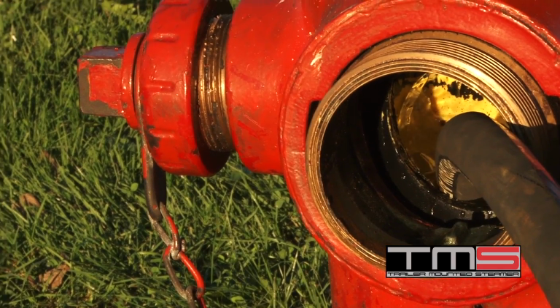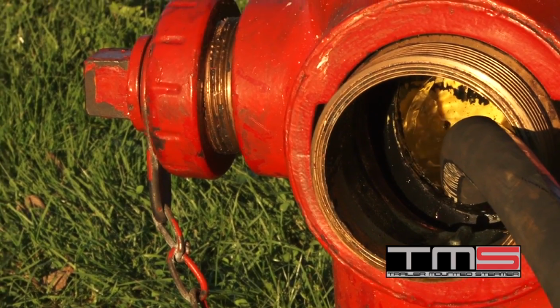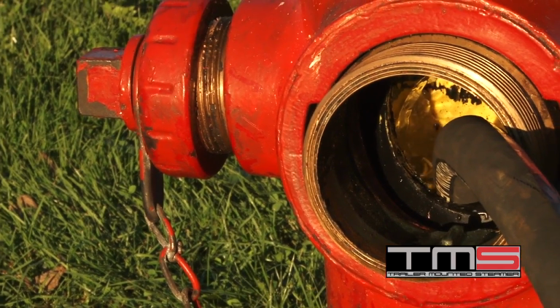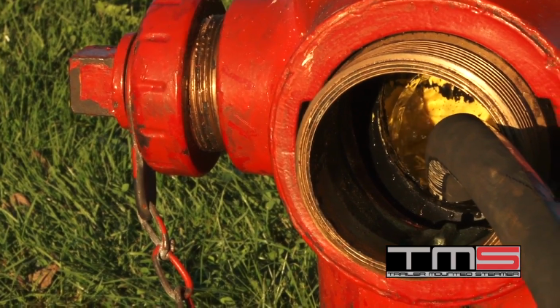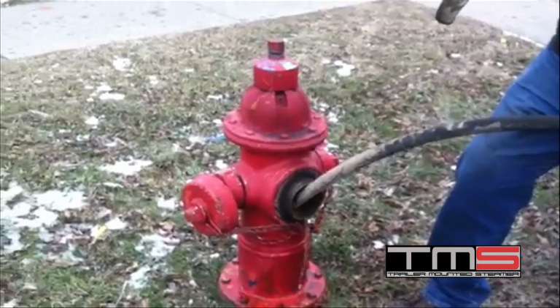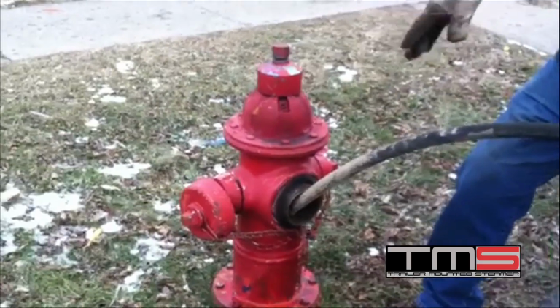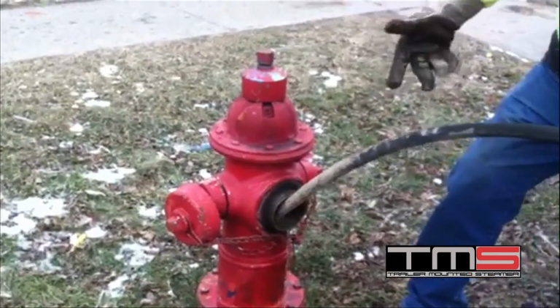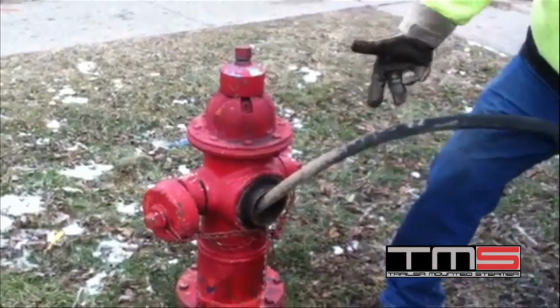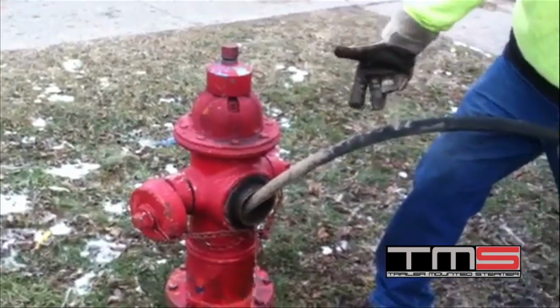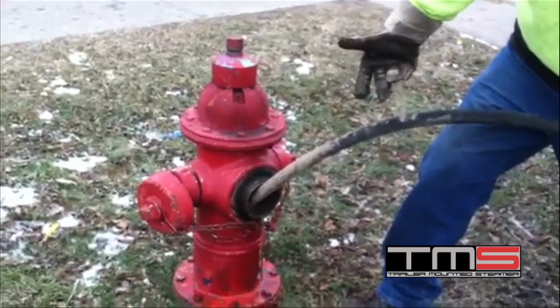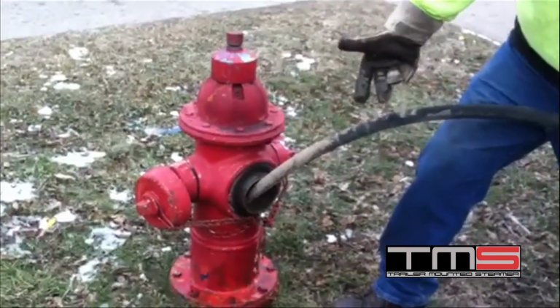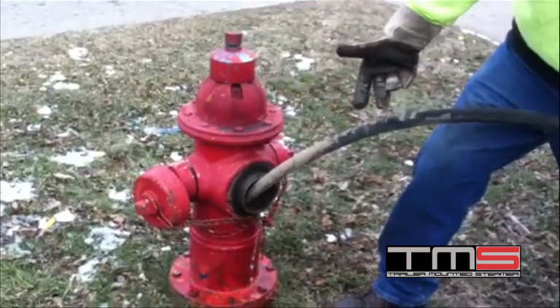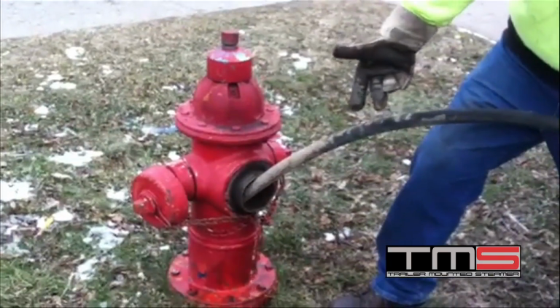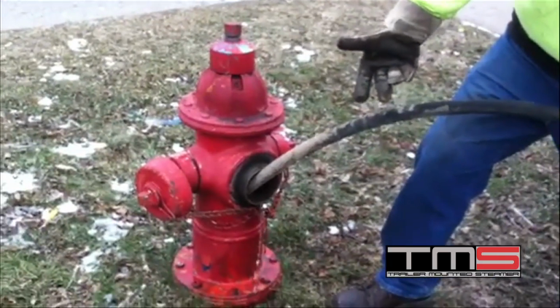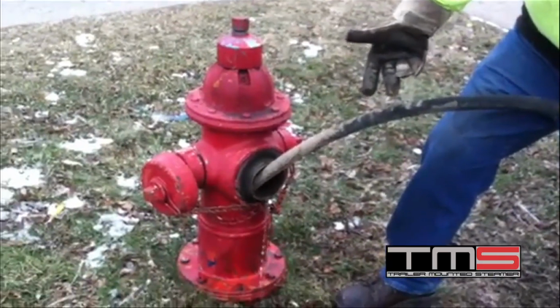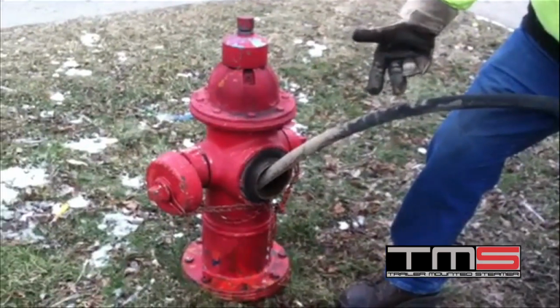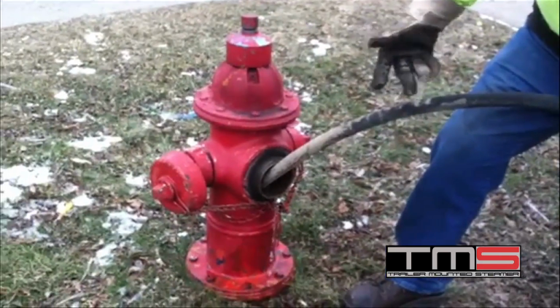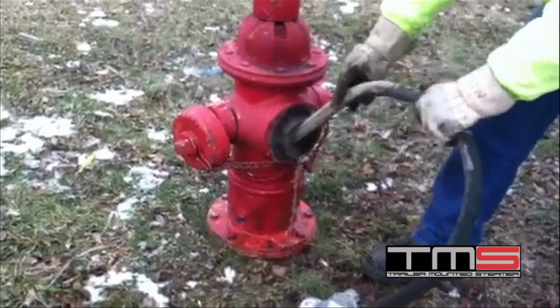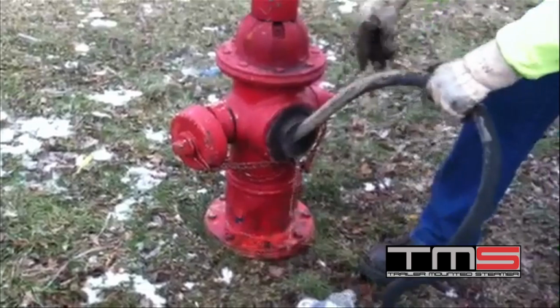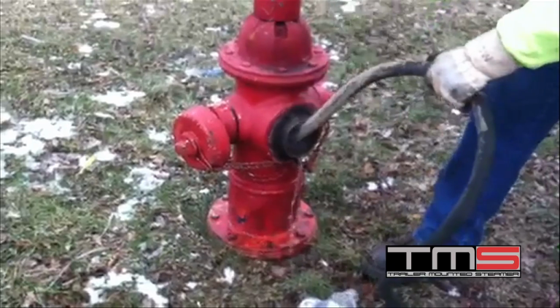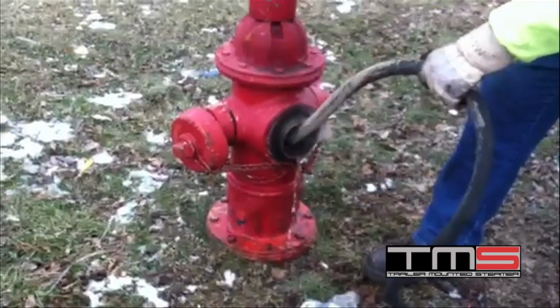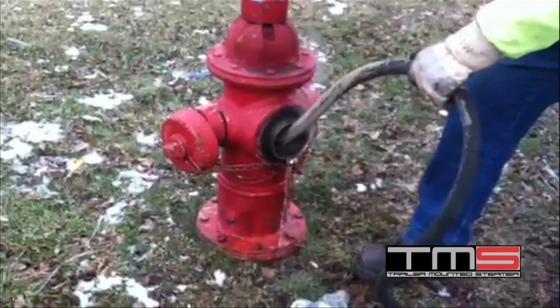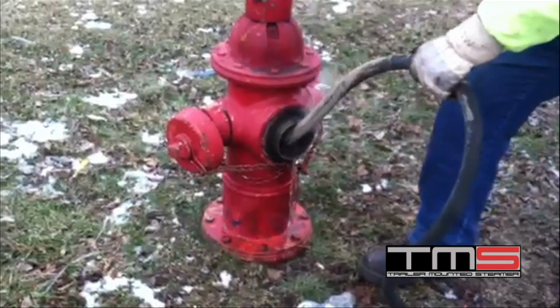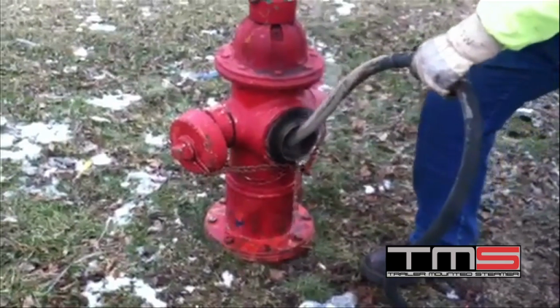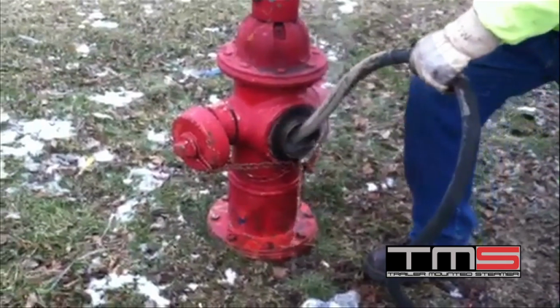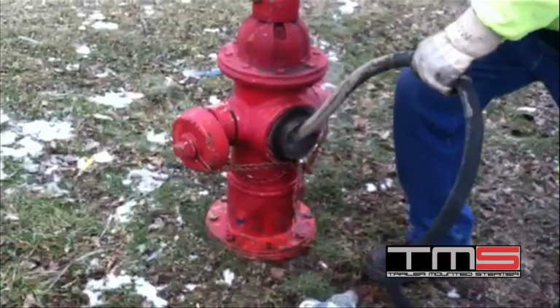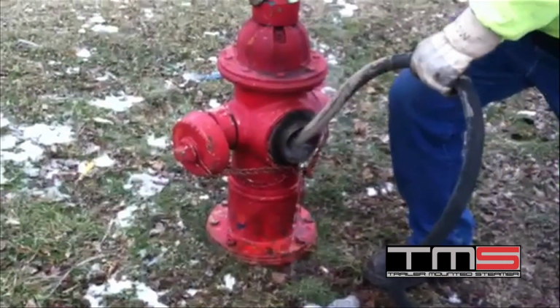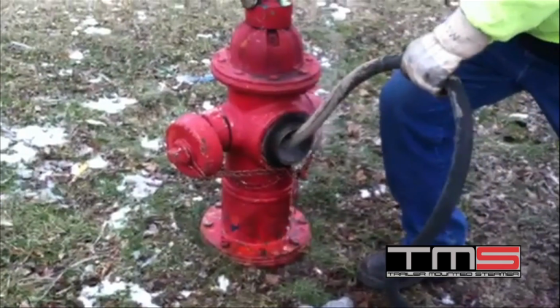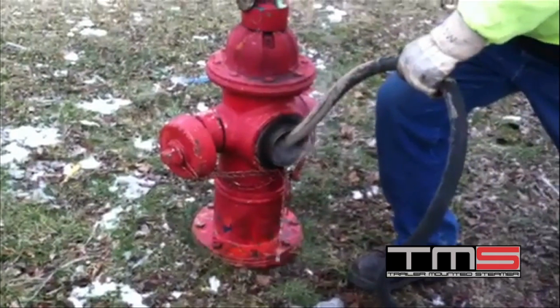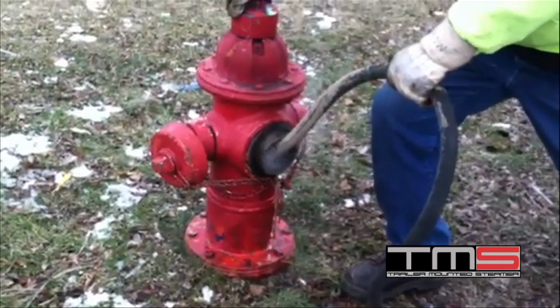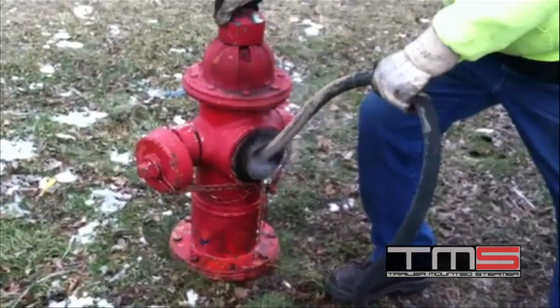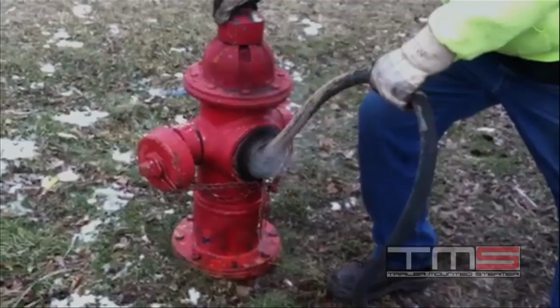When a frozen hydrant is discovered, it can now be put back in service in as little as 15 minutes.